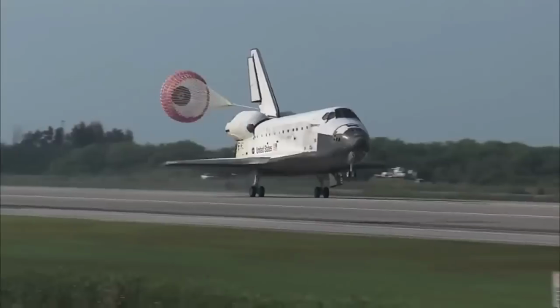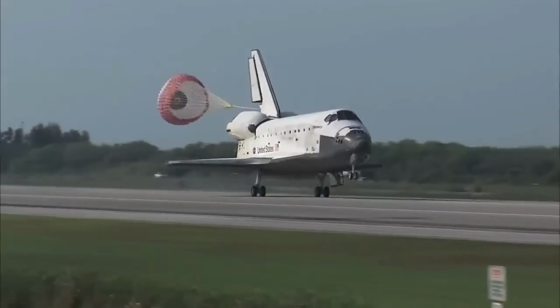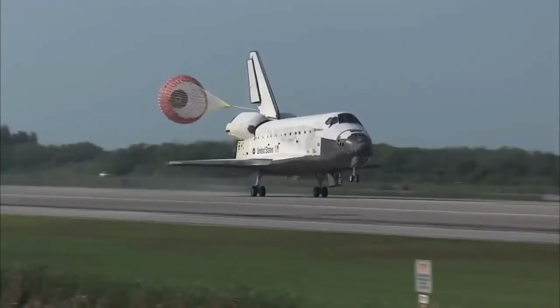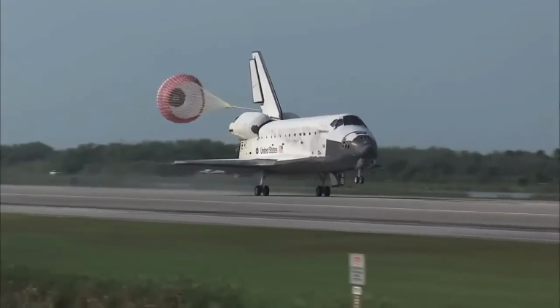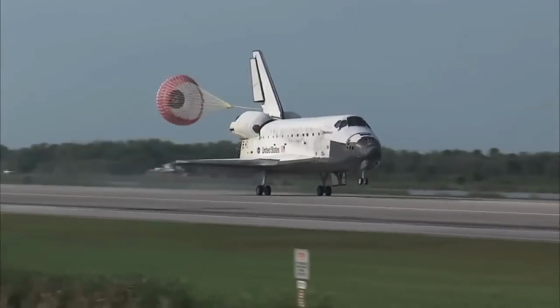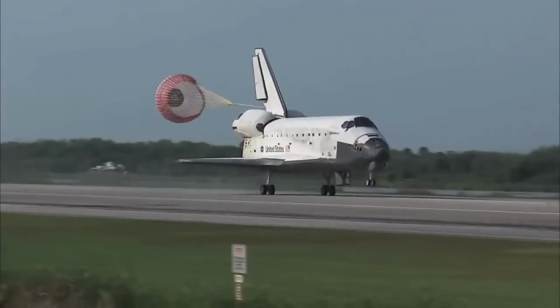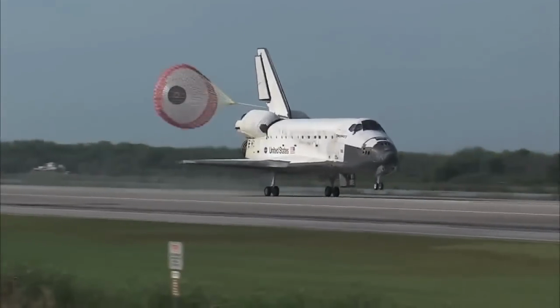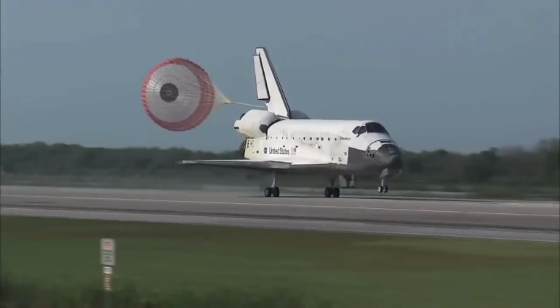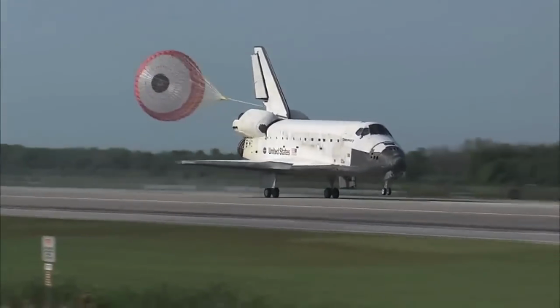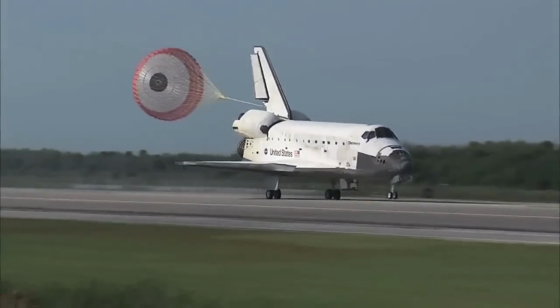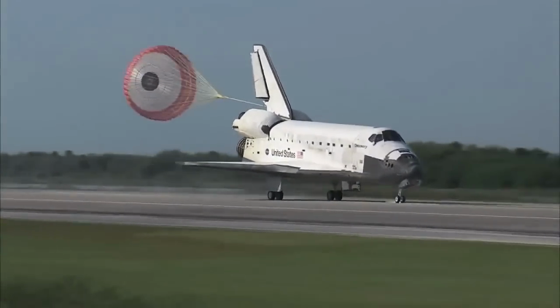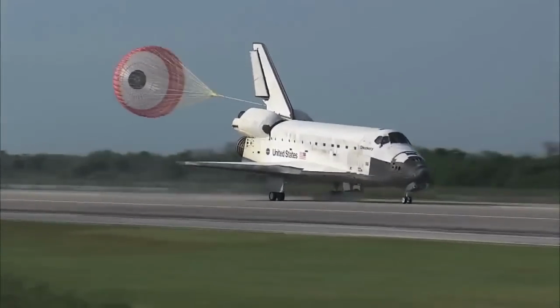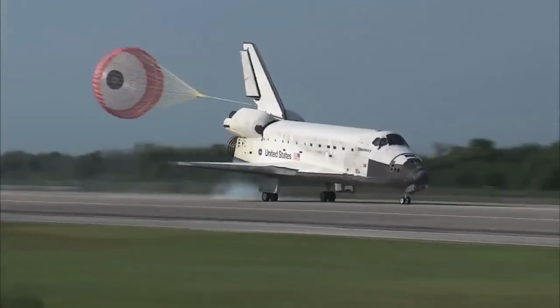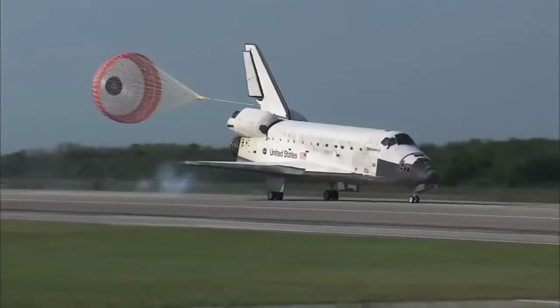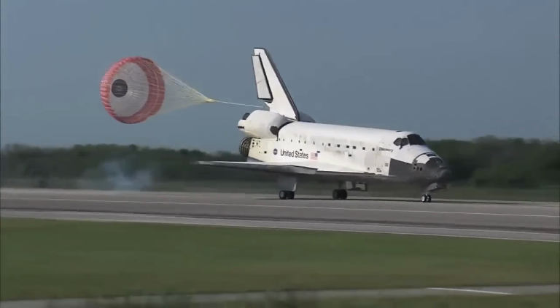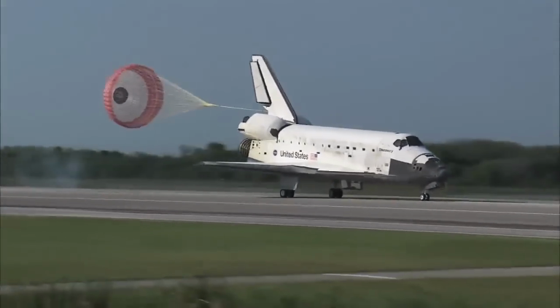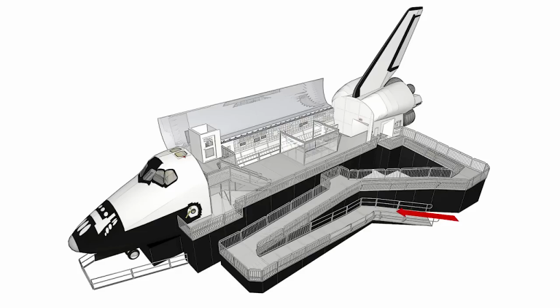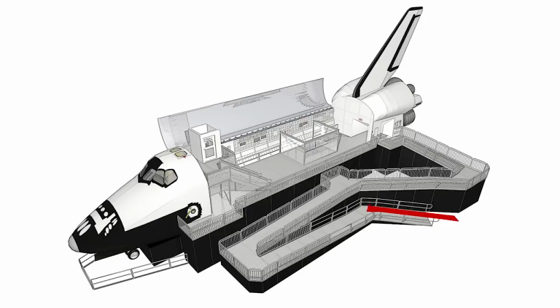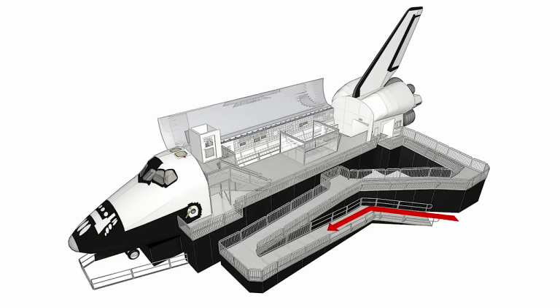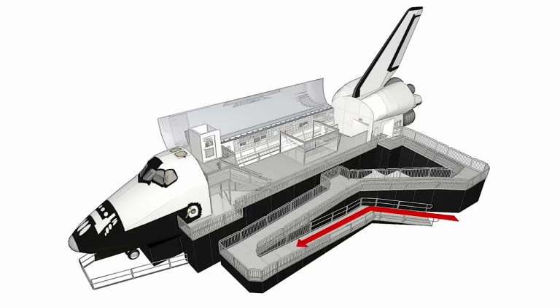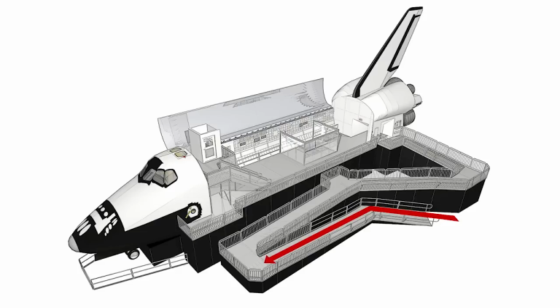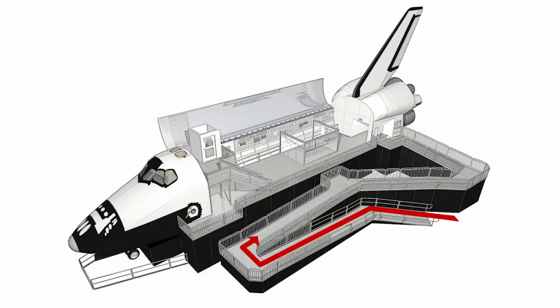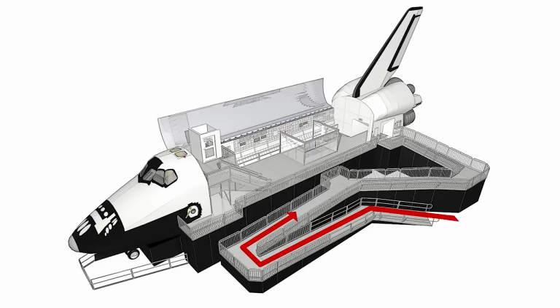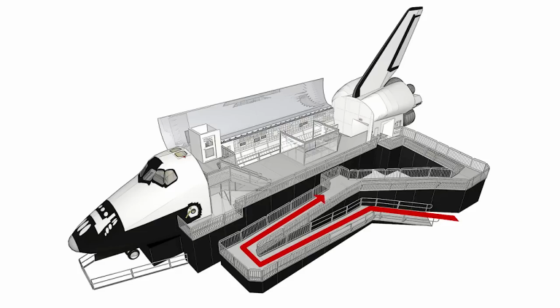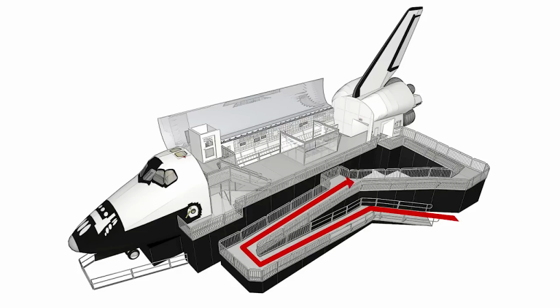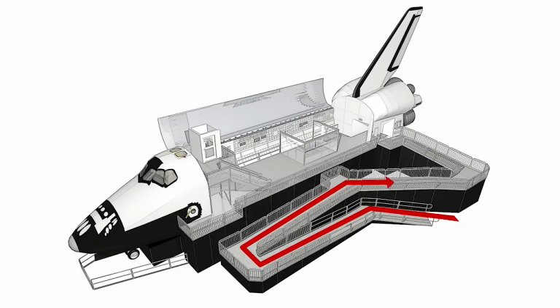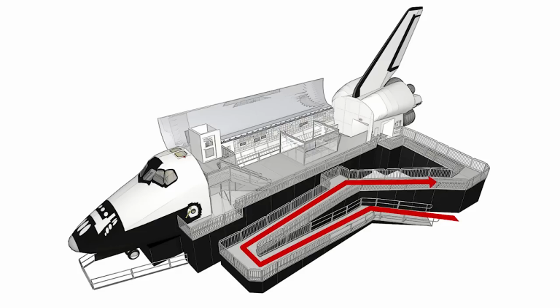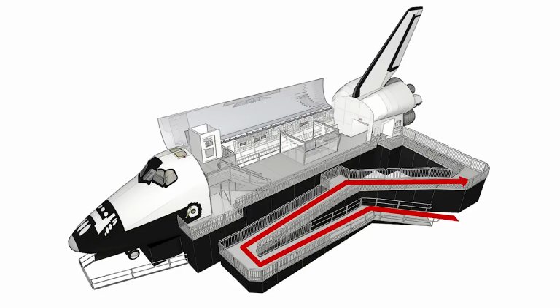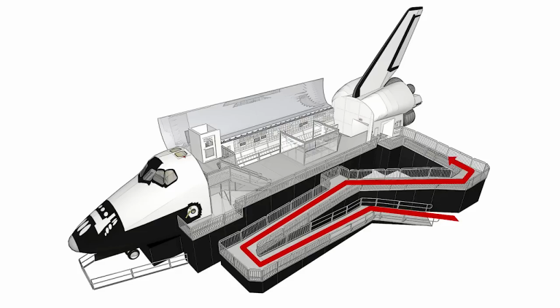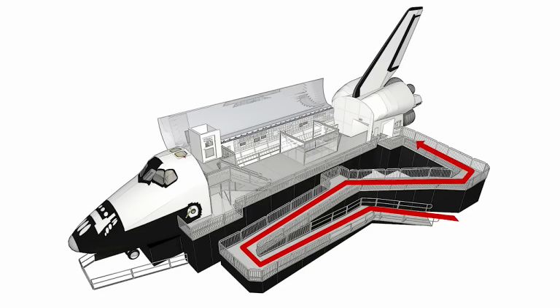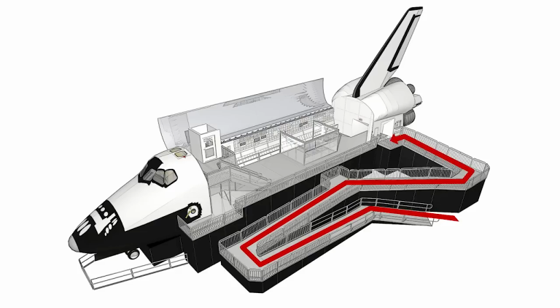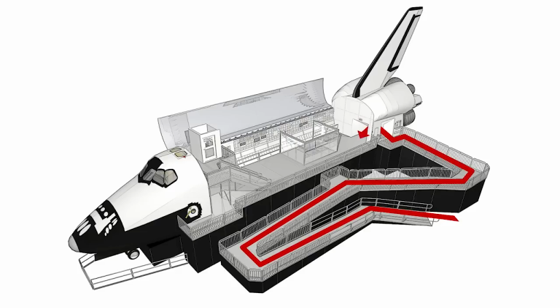We hope that you enjoyed touring the space shuttle exhibit. Please exit this area to your right, where you will see the entrance ramp immediately ahead.